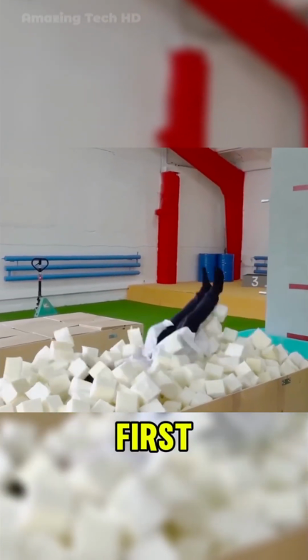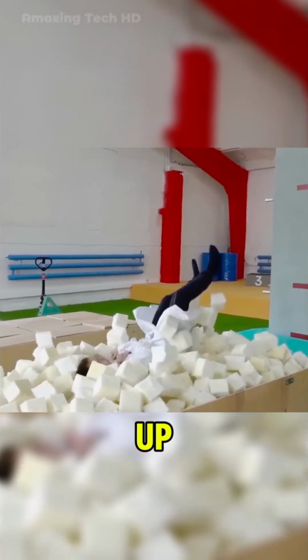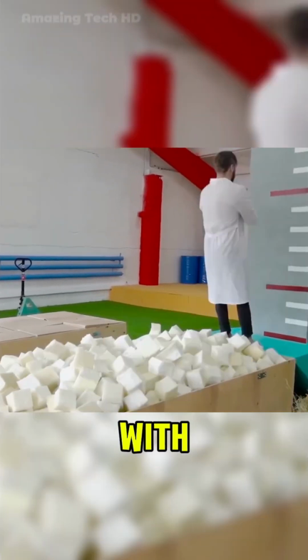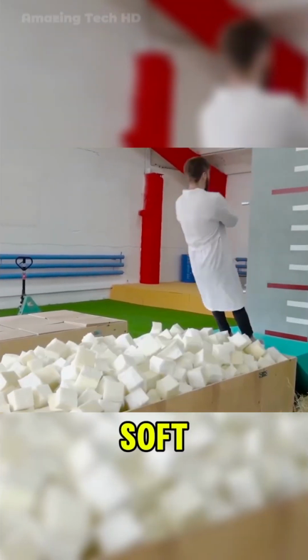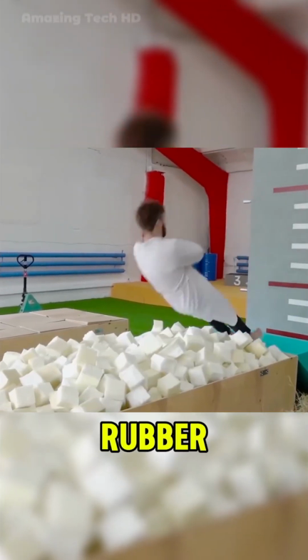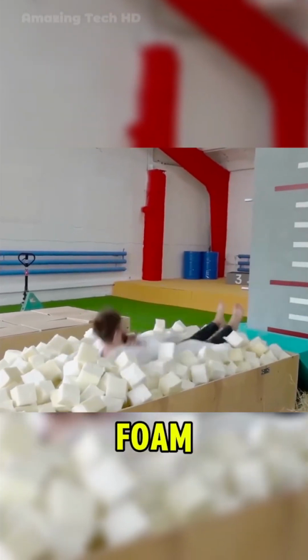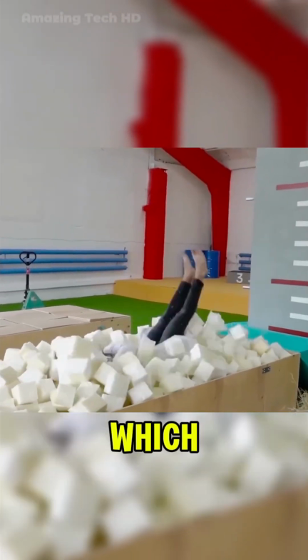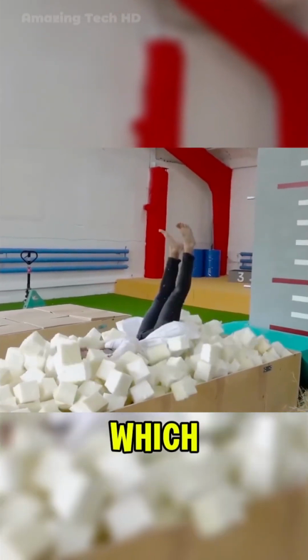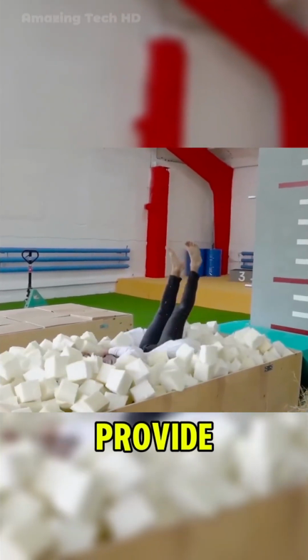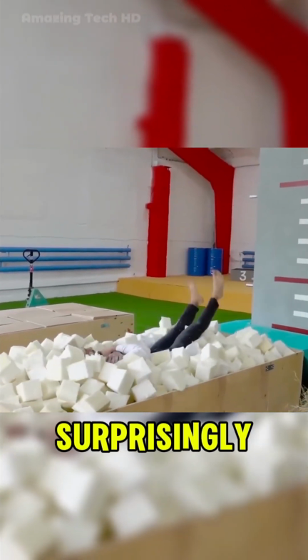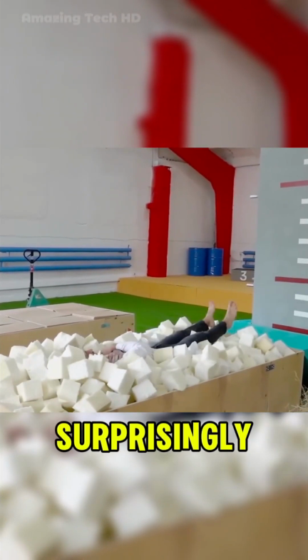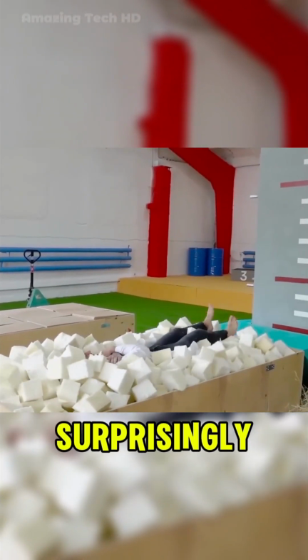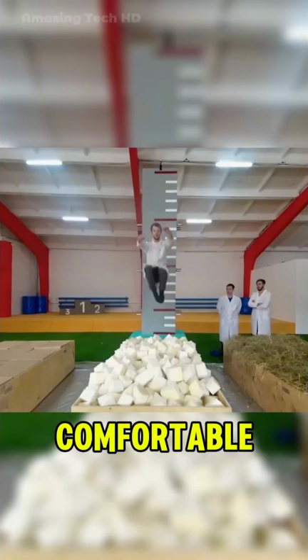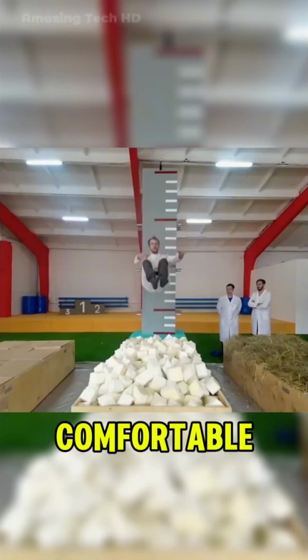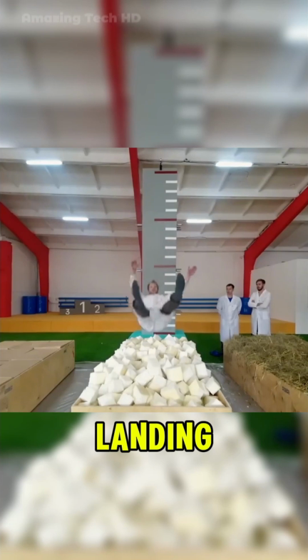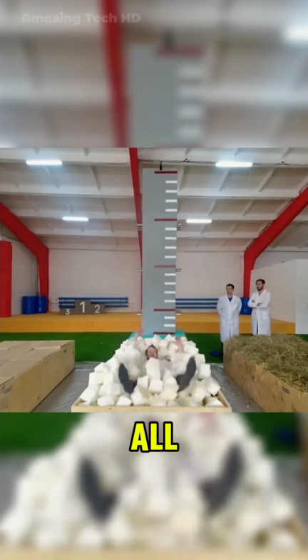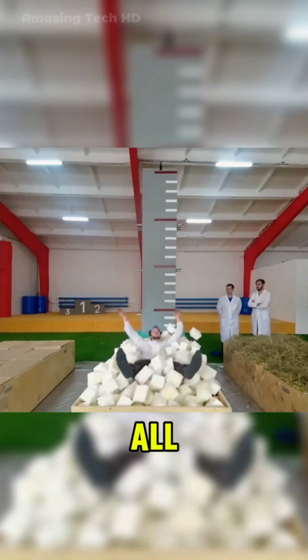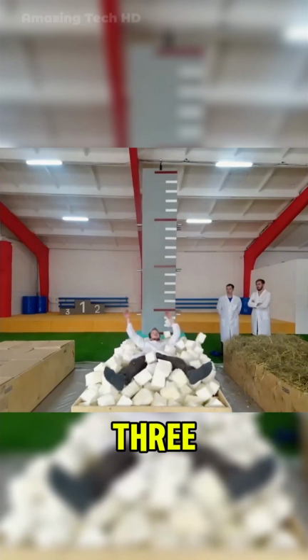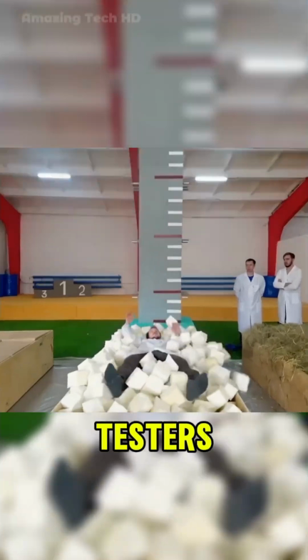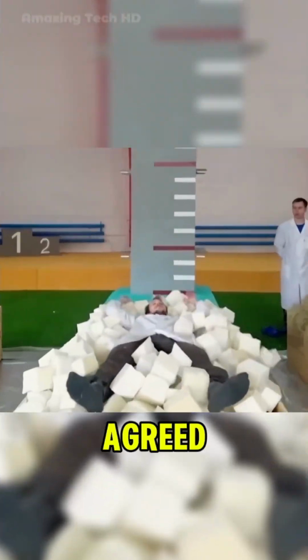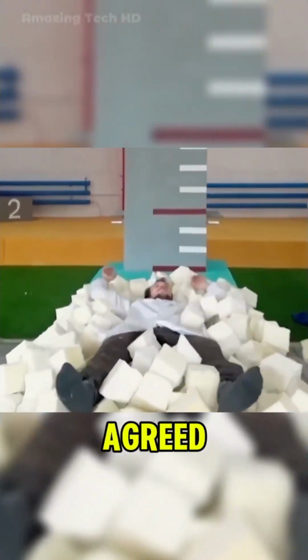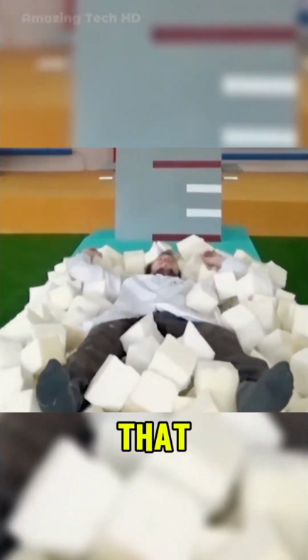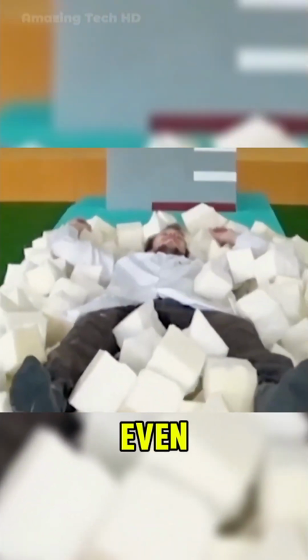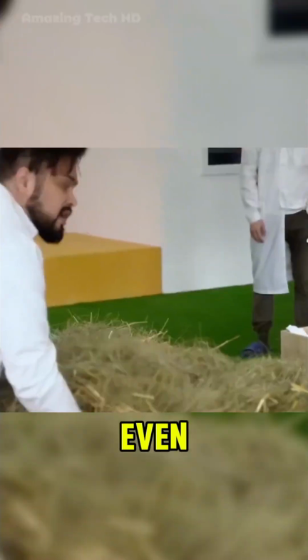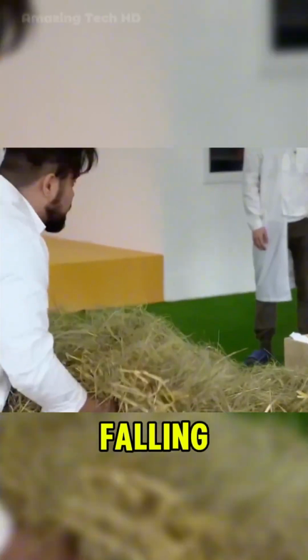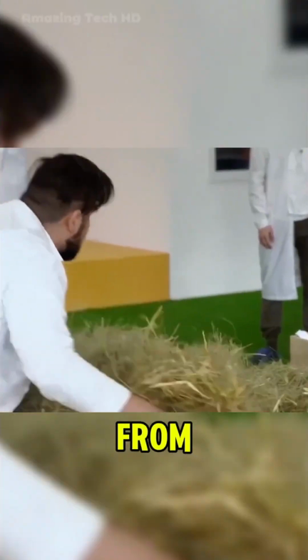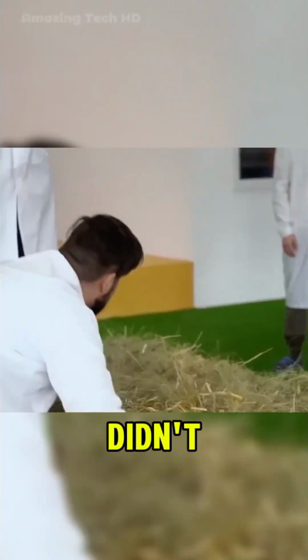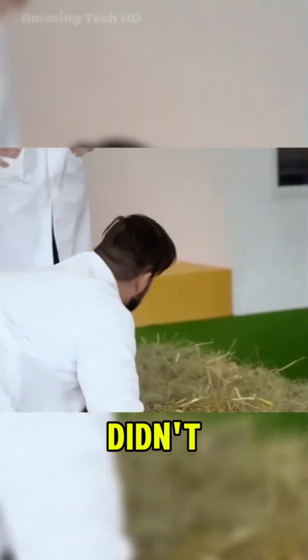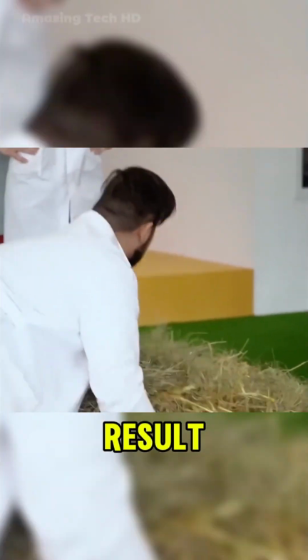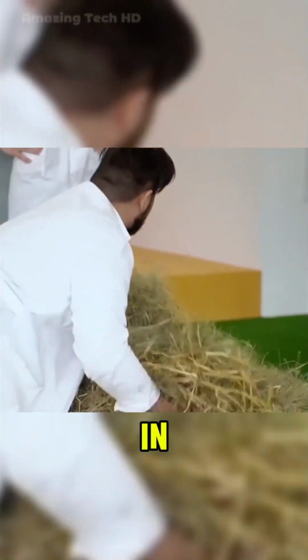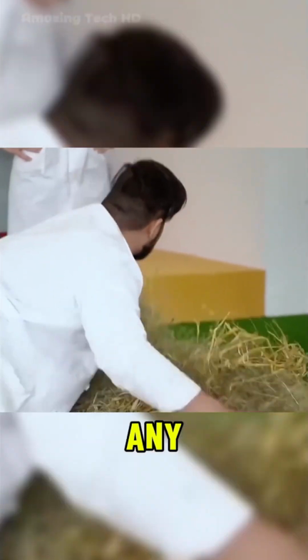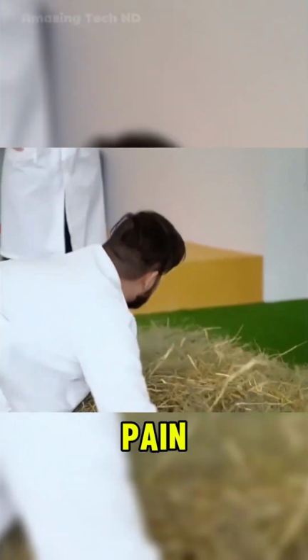First up was soft rubber foam, which provided a surprisingly comfortable landing. All three testers agreed that even falling from a height didn't result in any pain.